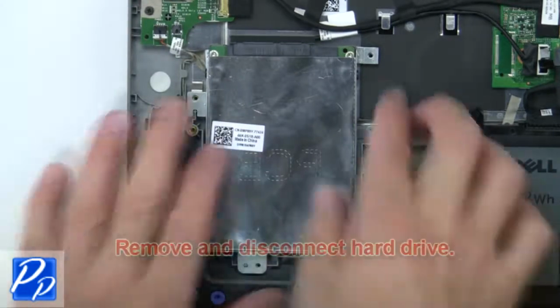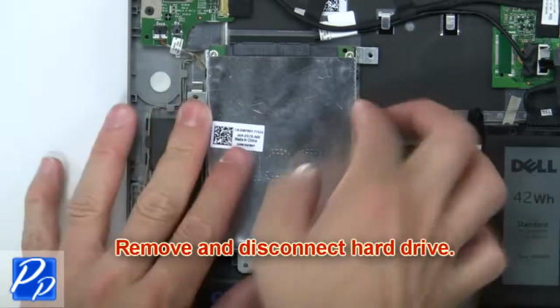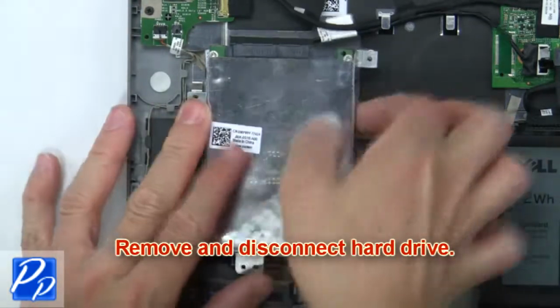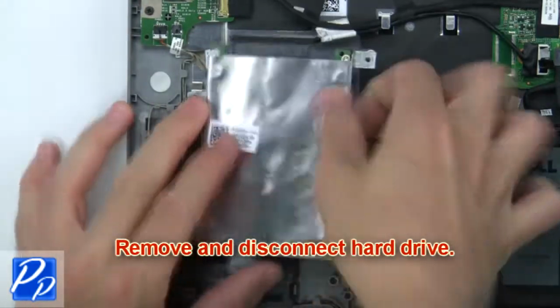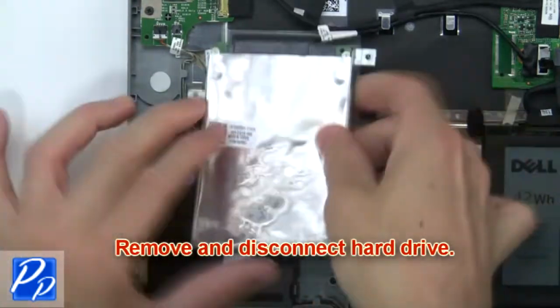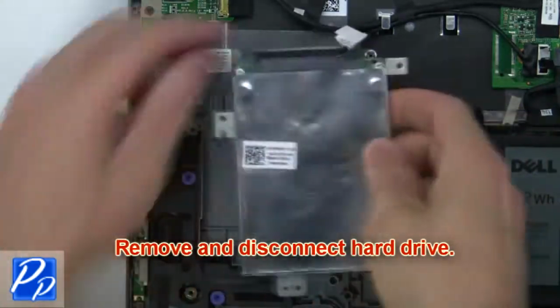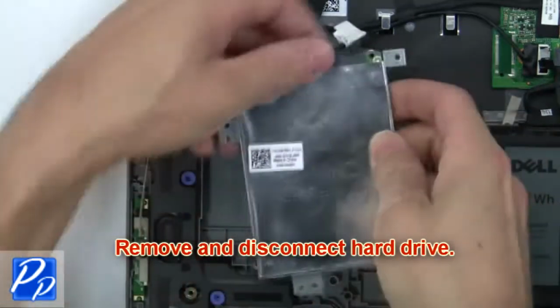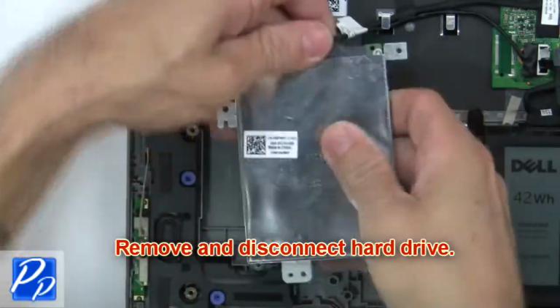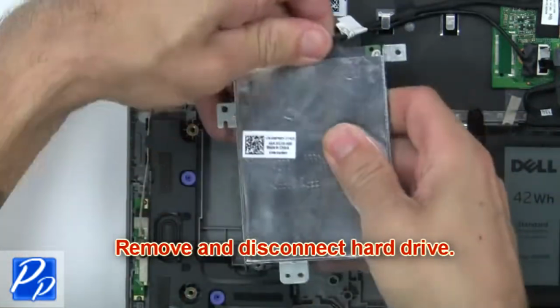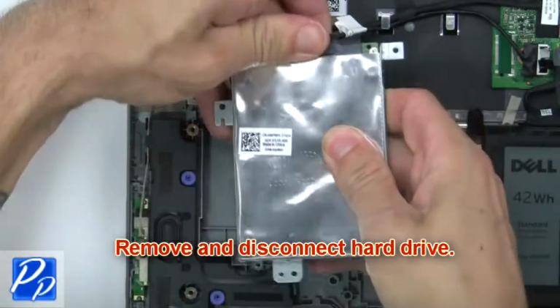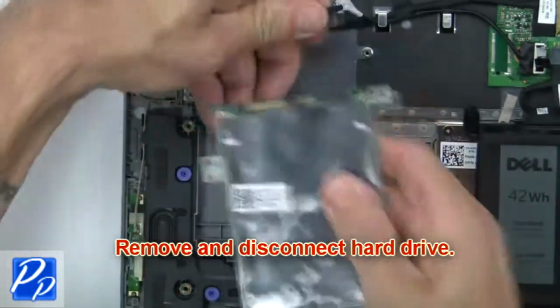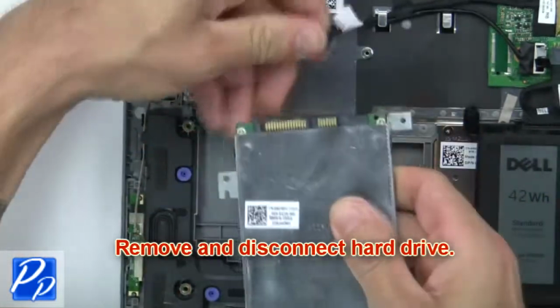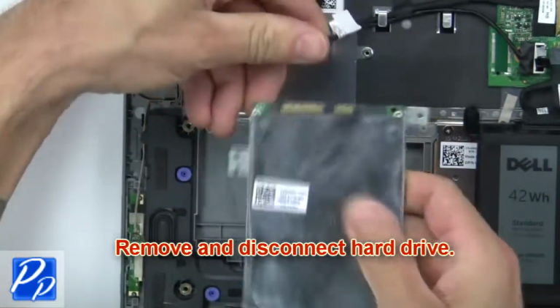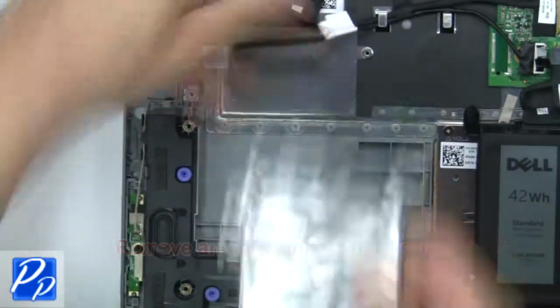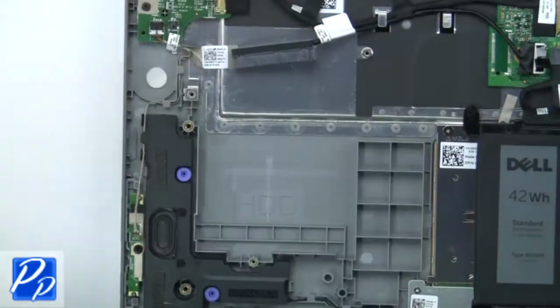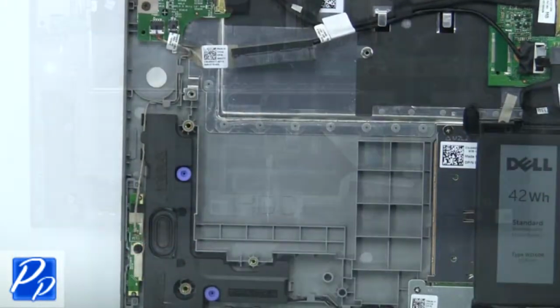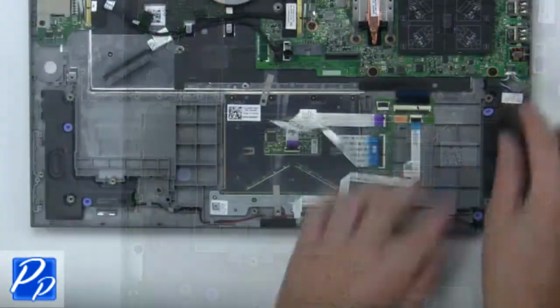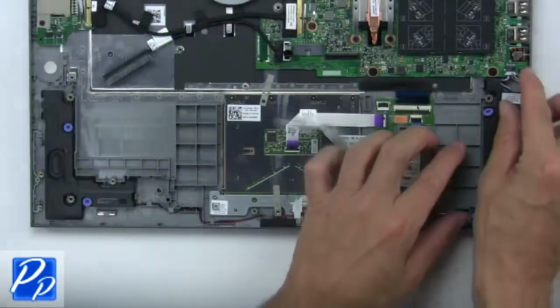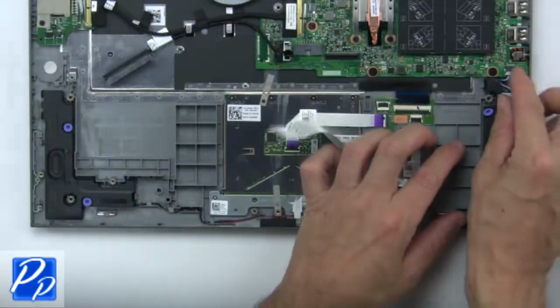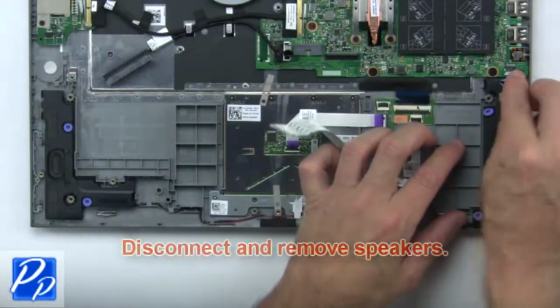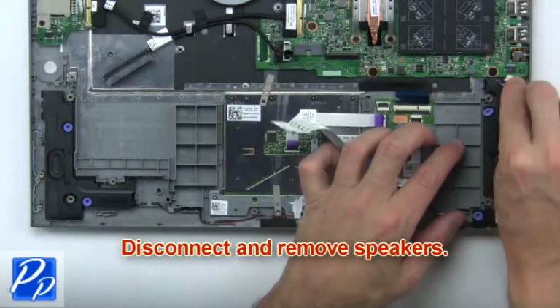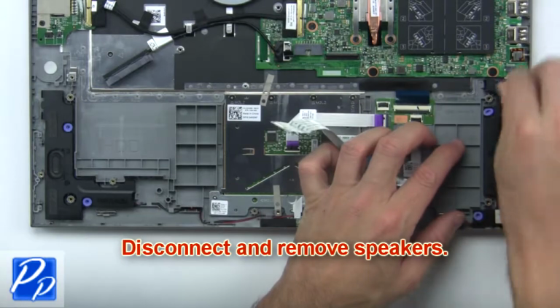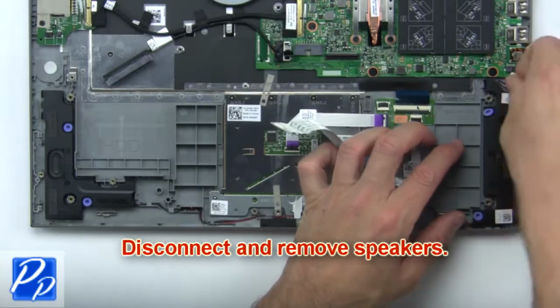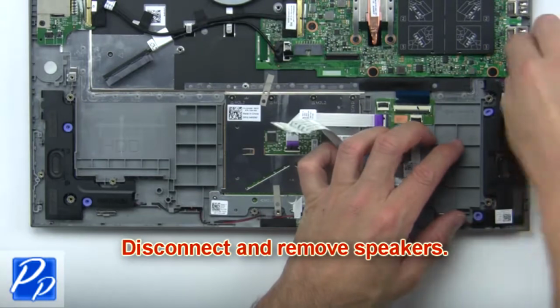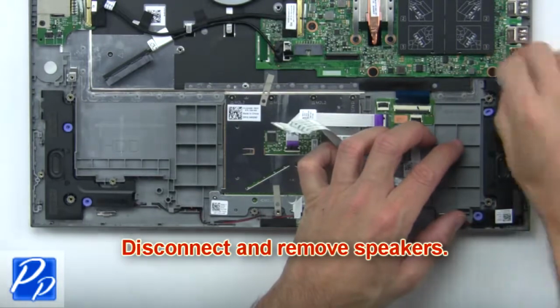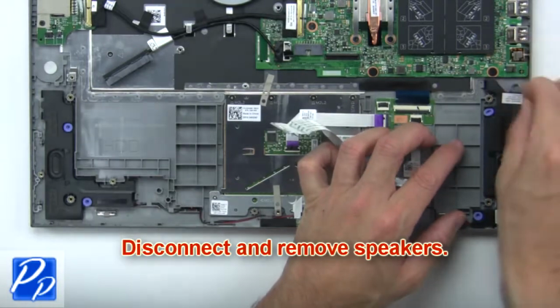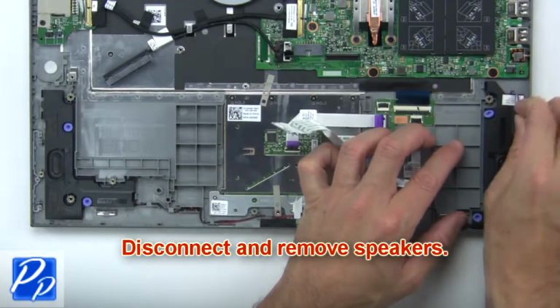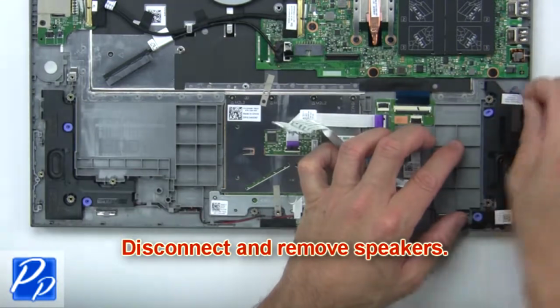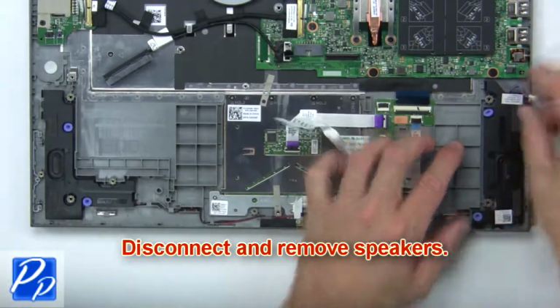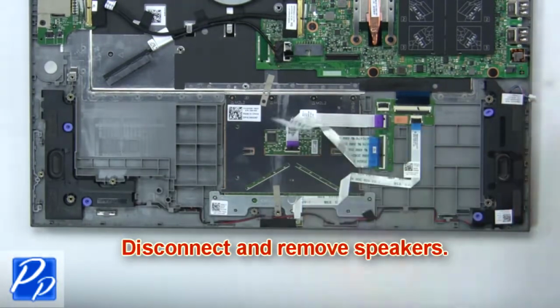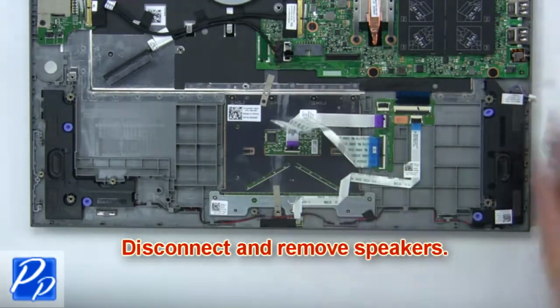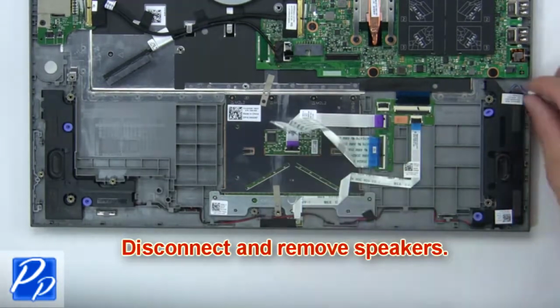Now remove and disconnect the hard drive. Now disconnect and remove the speakers.